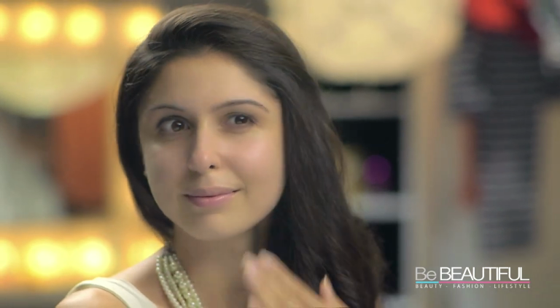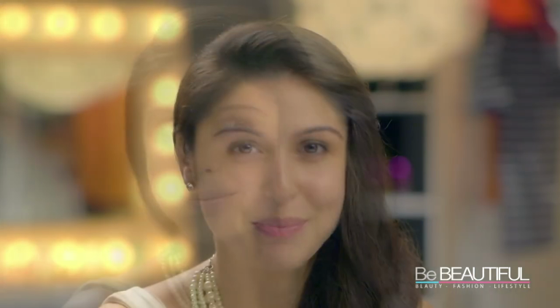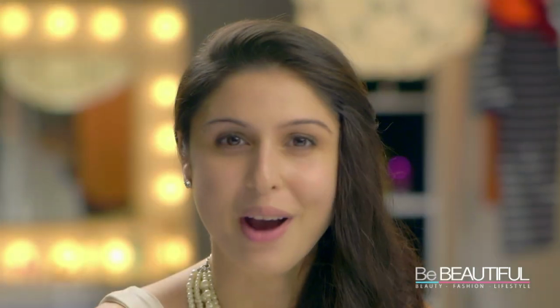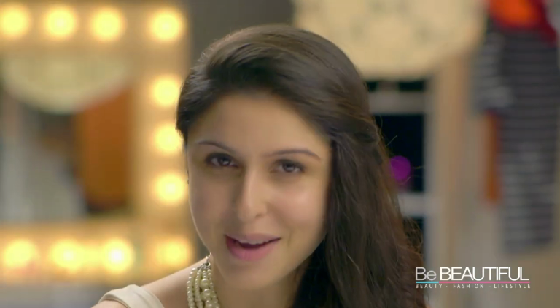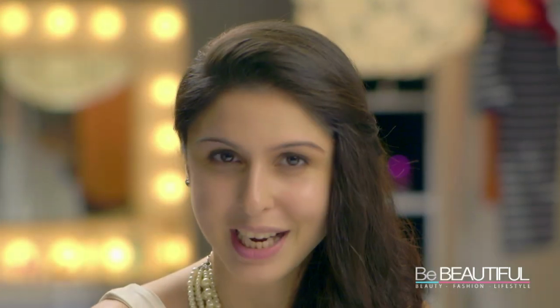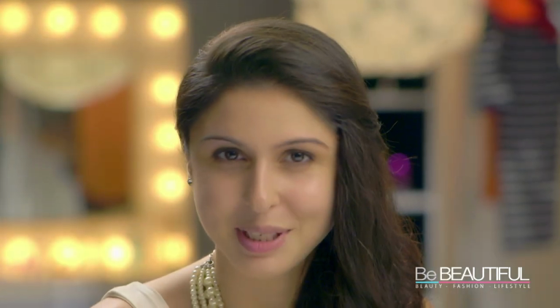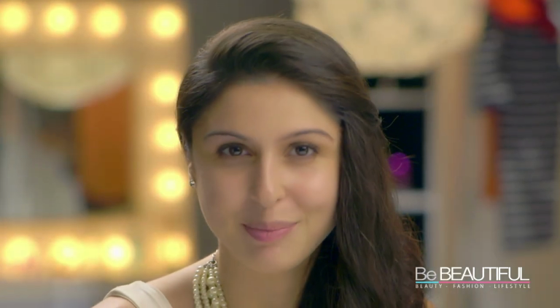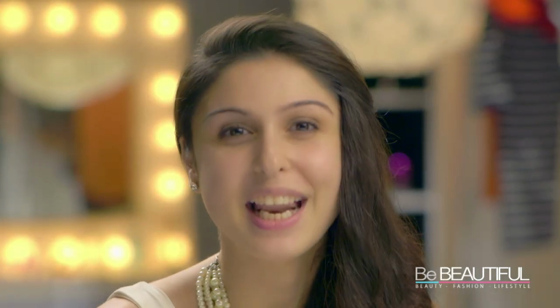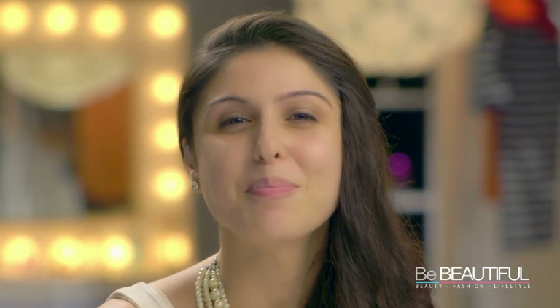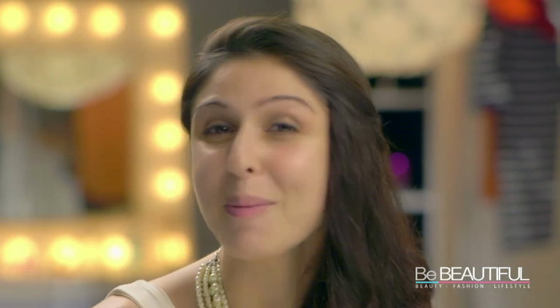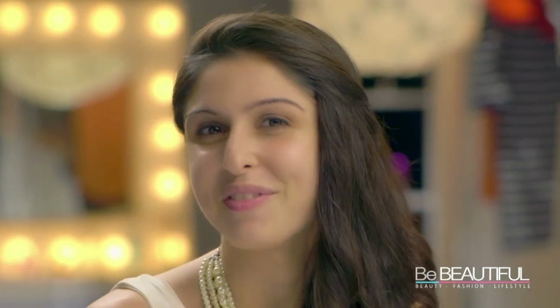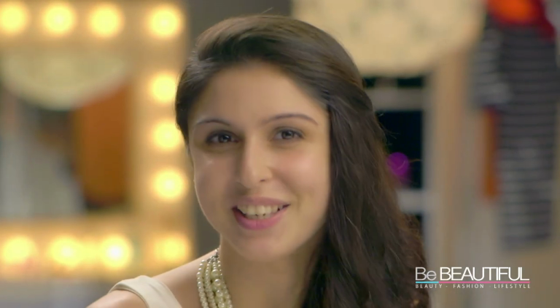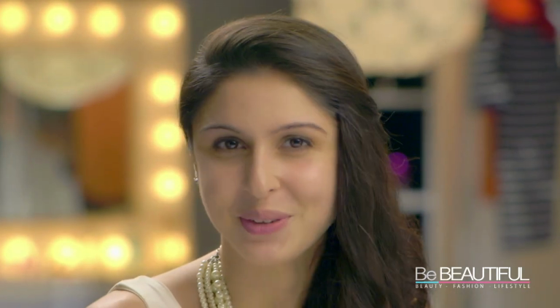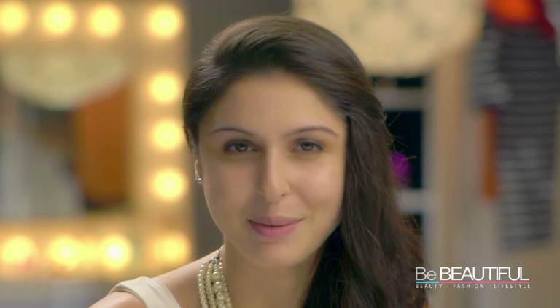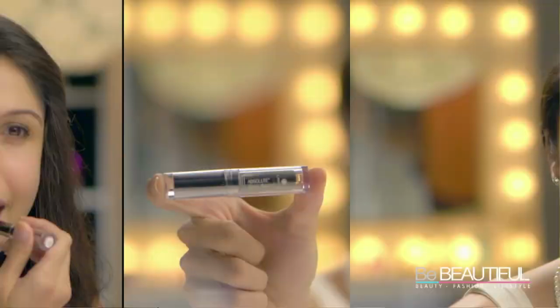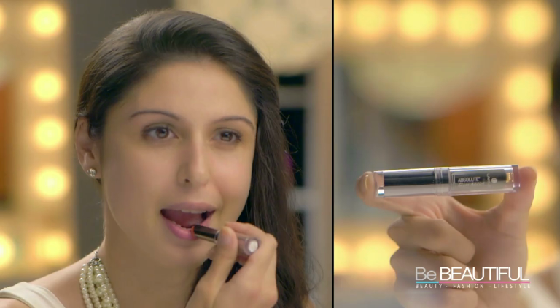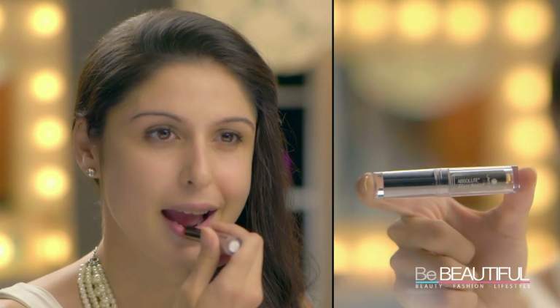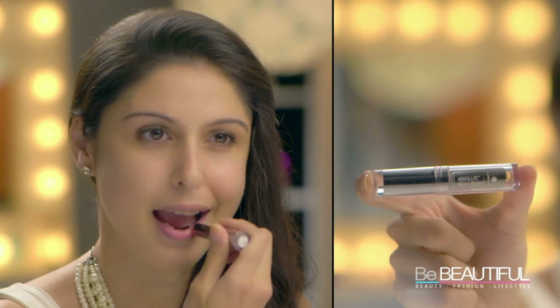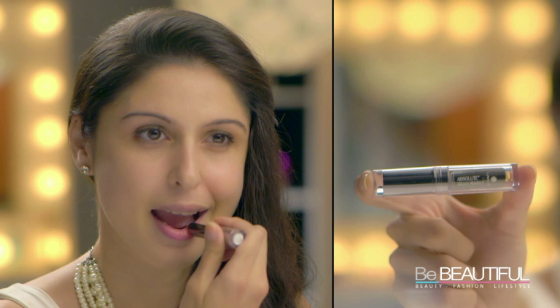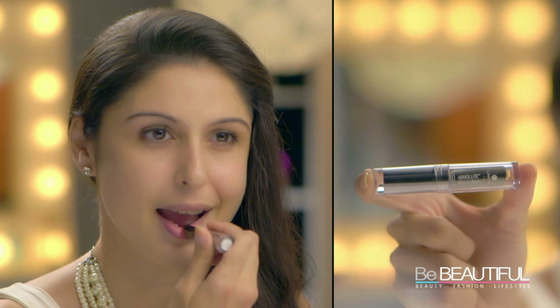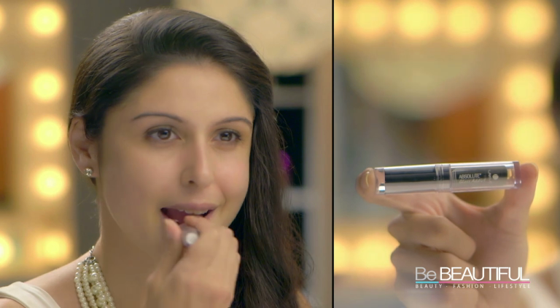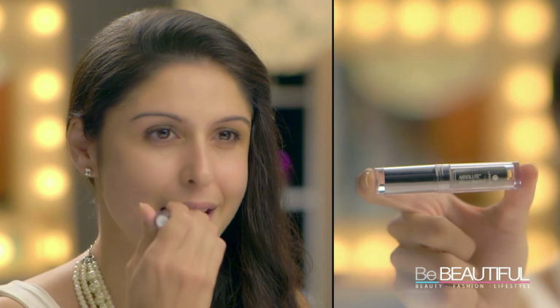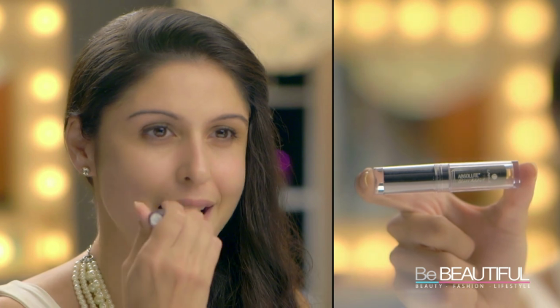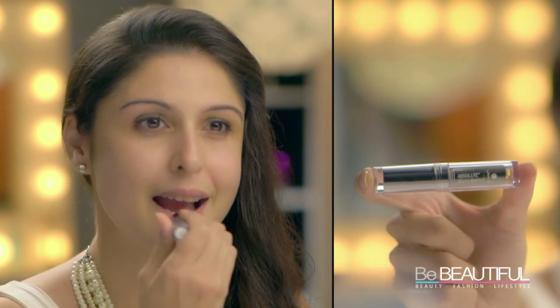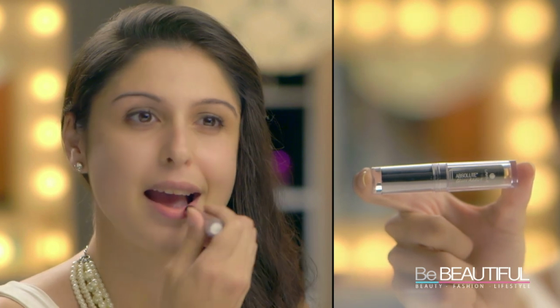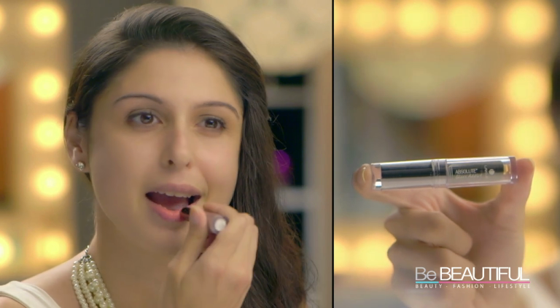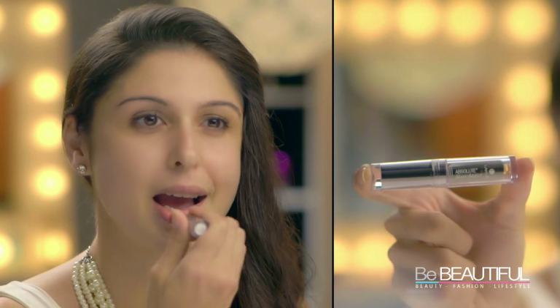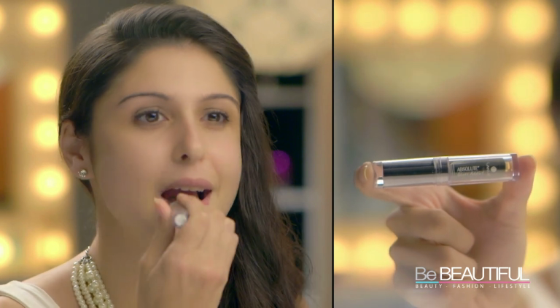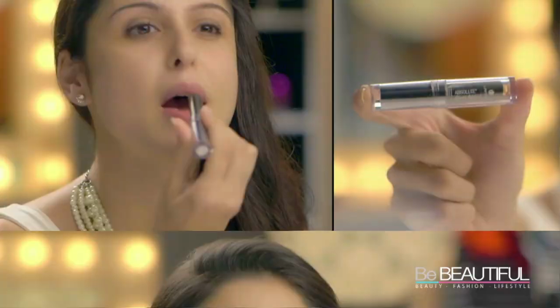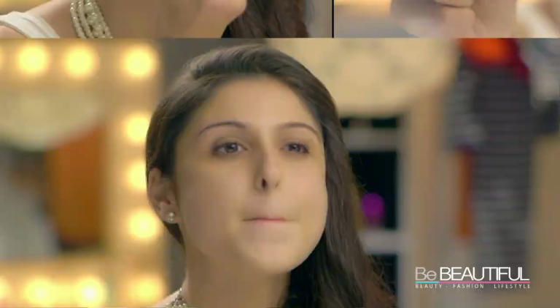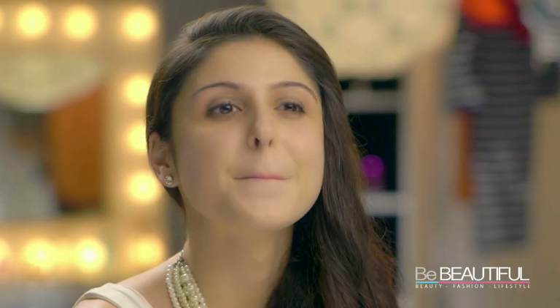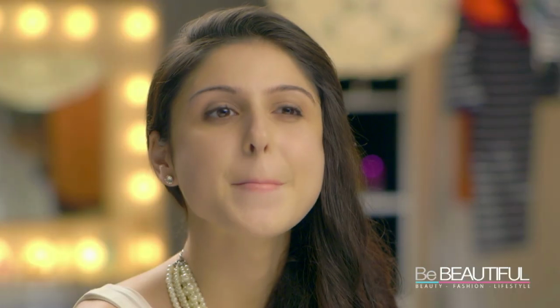Keep your eye makeup simple and add a pop of color to your lips. I'm using the Lakme absolute glossedic lipstick in the shade orange candy.